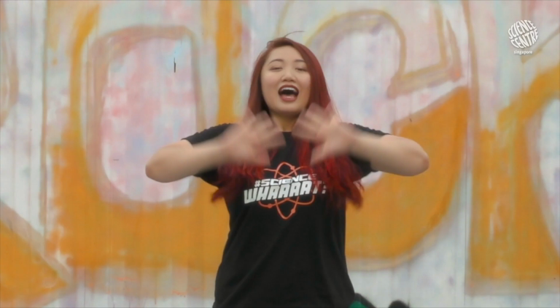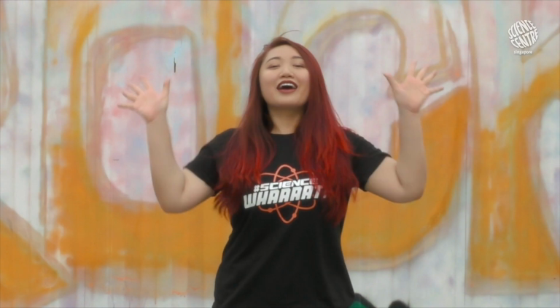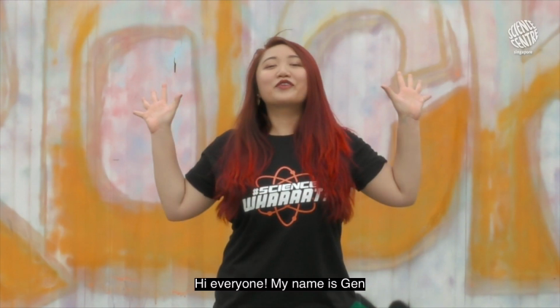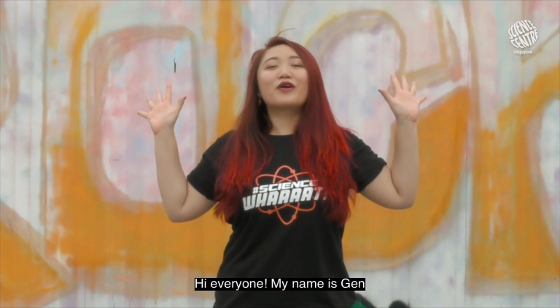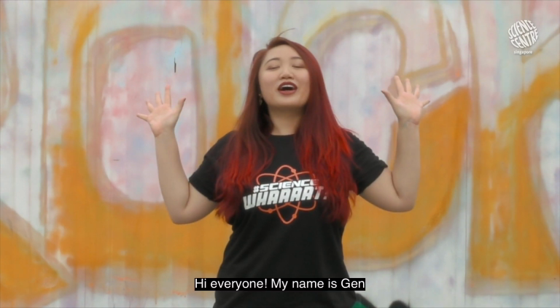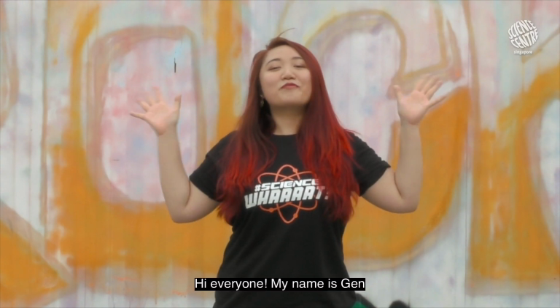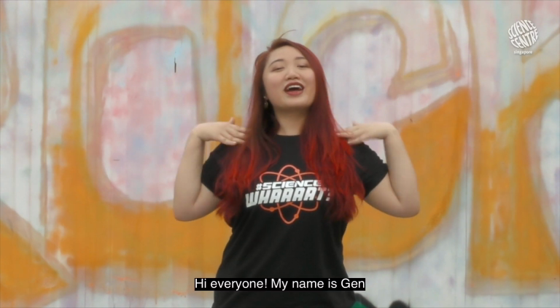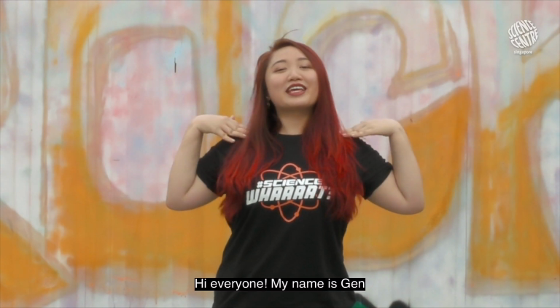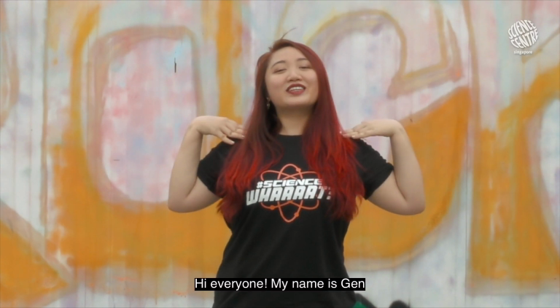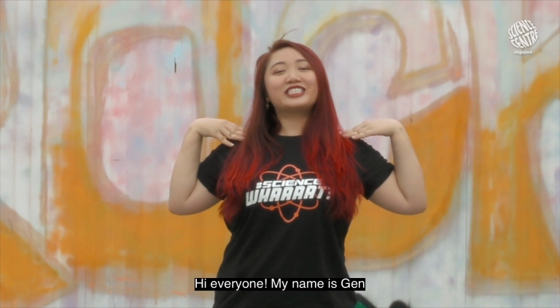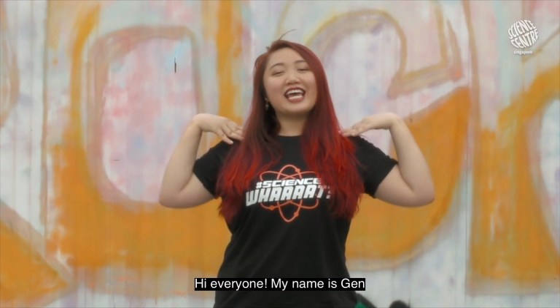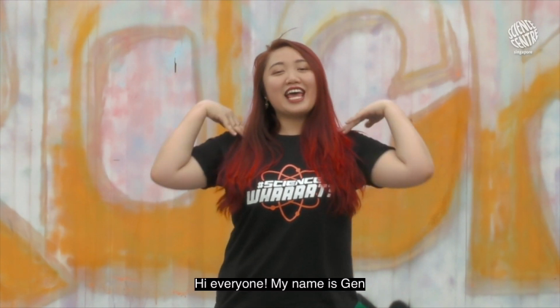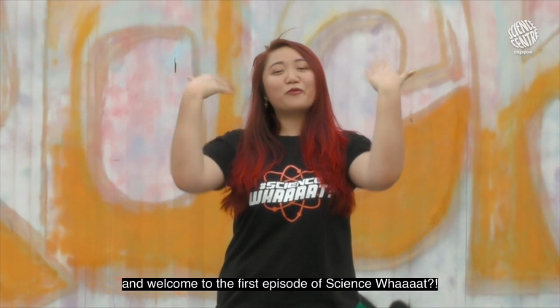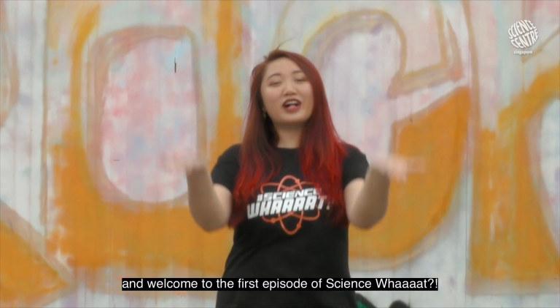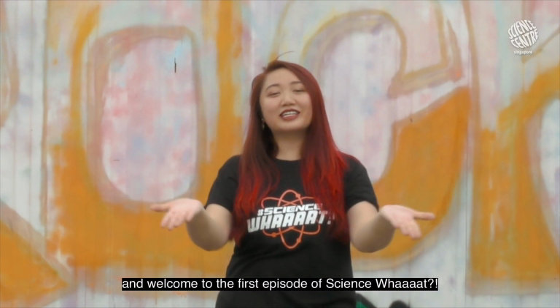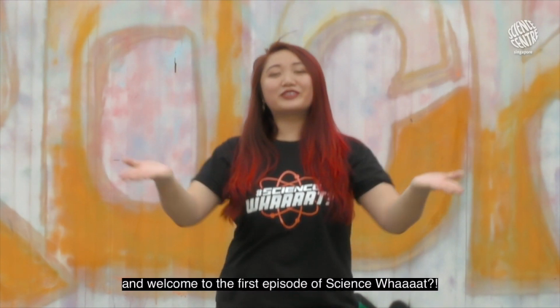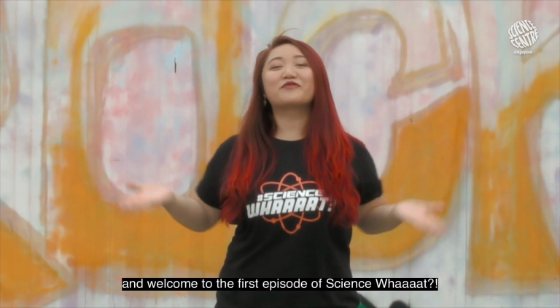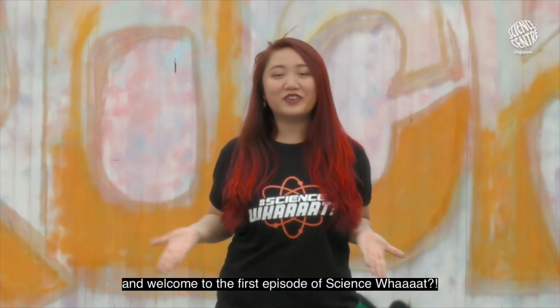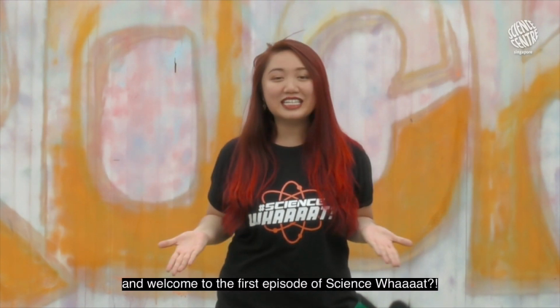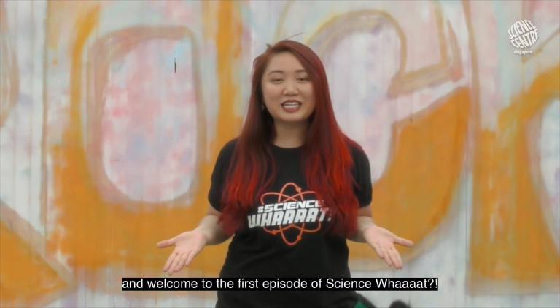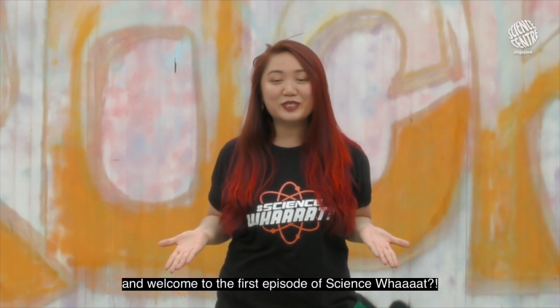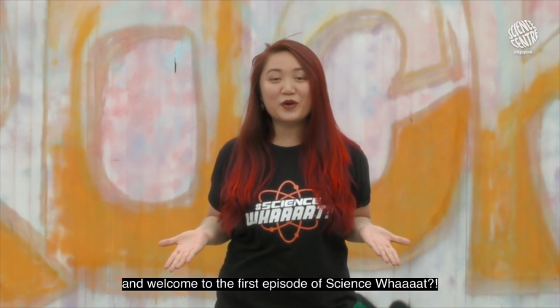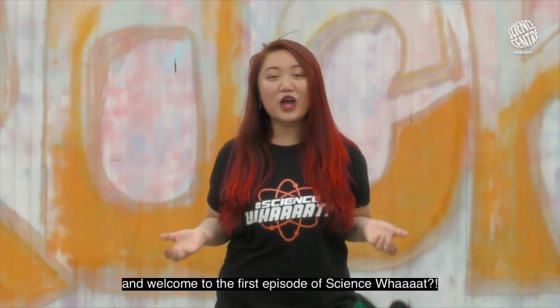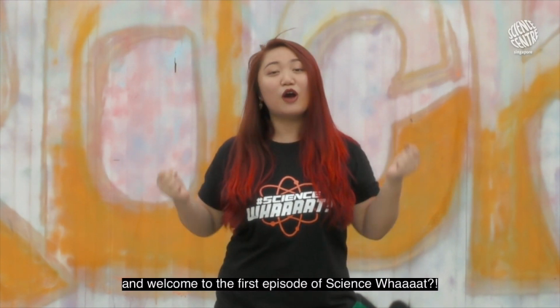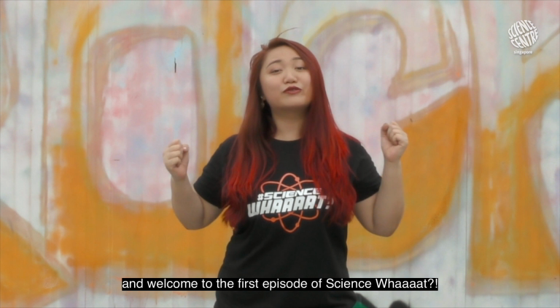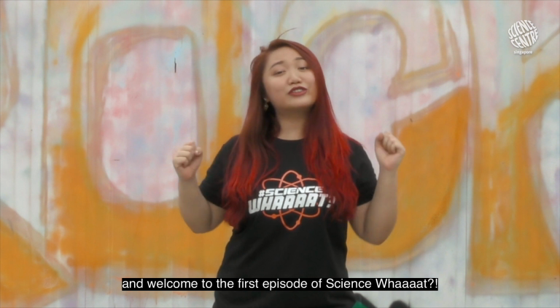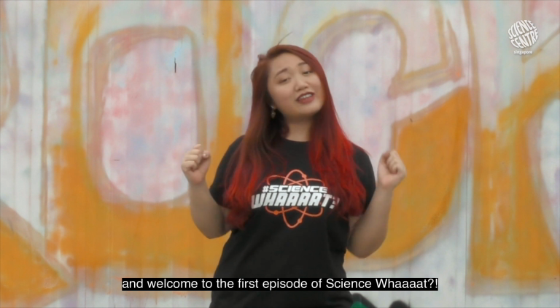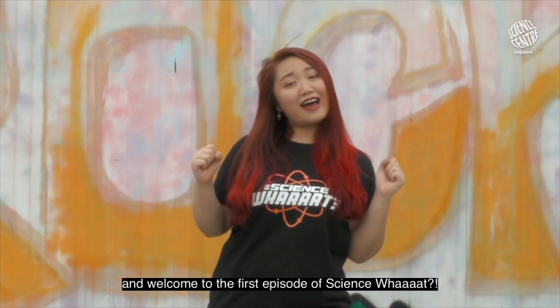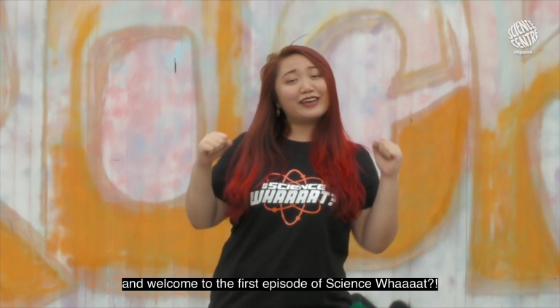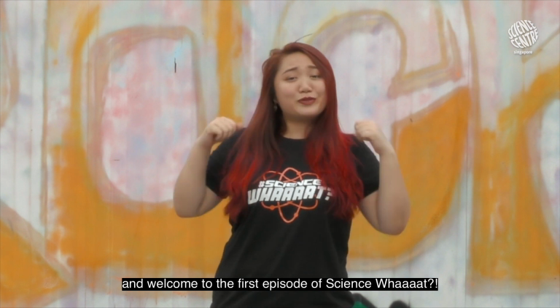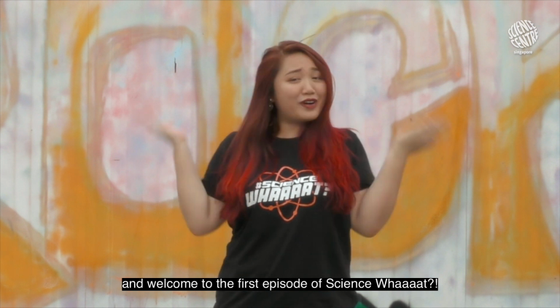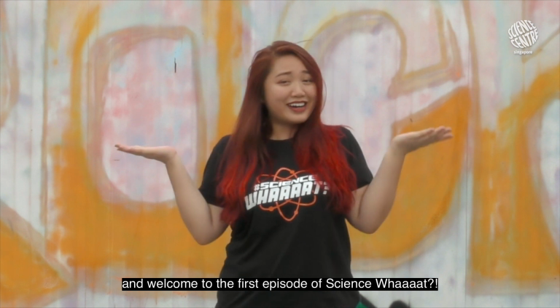Hi everyone! My name is Jen and welcome to the first episode of Signs. What?